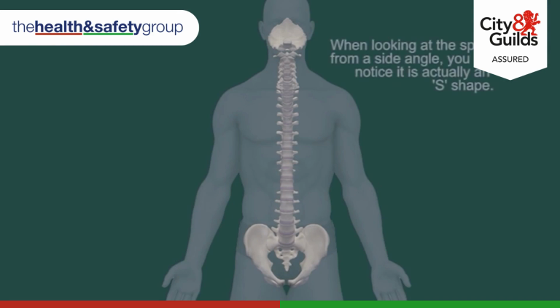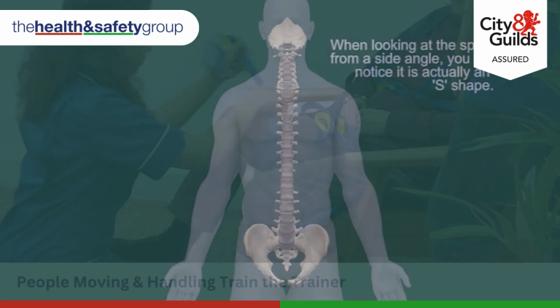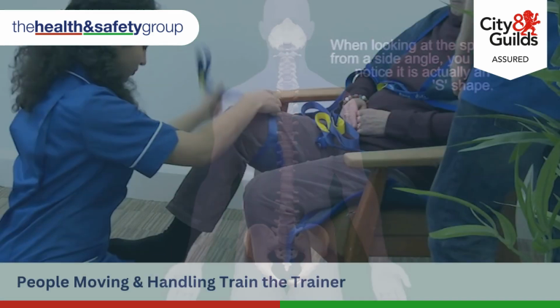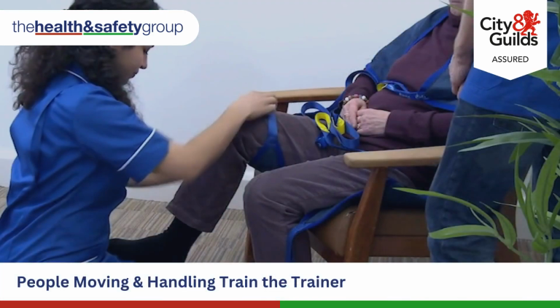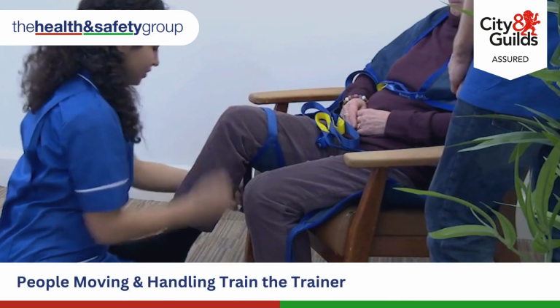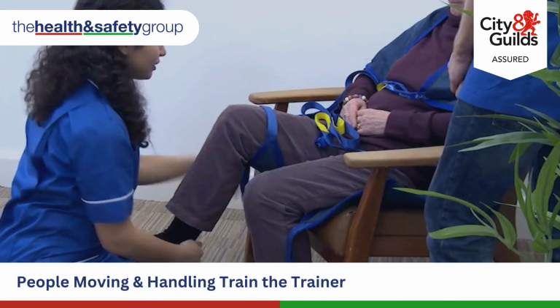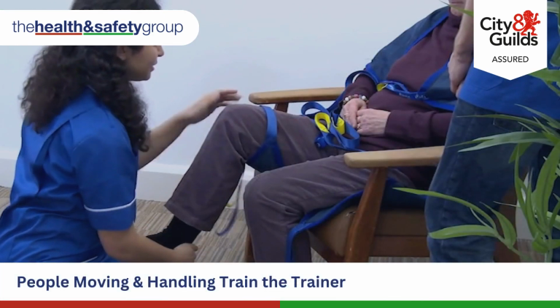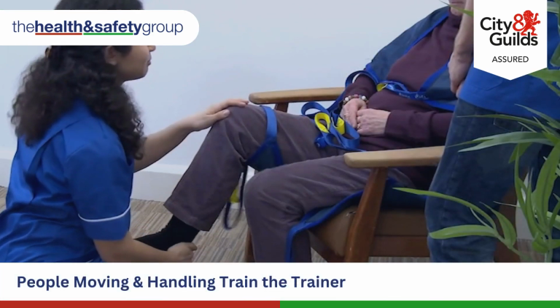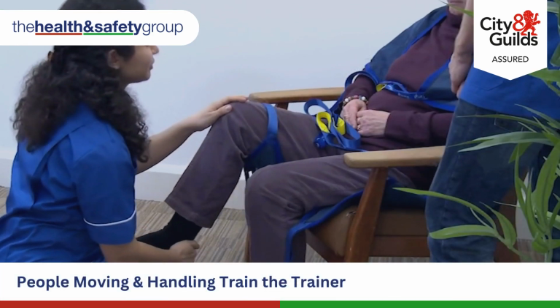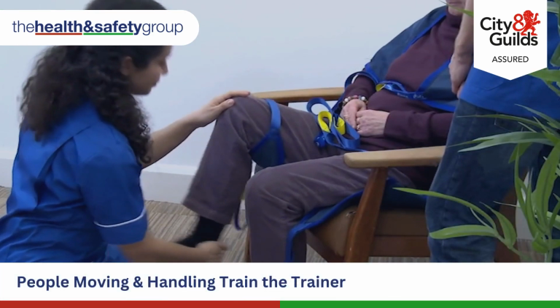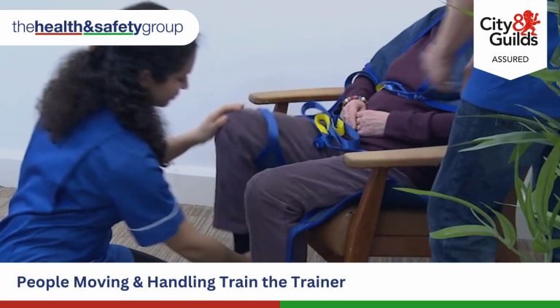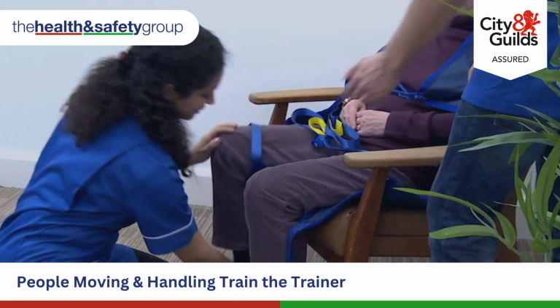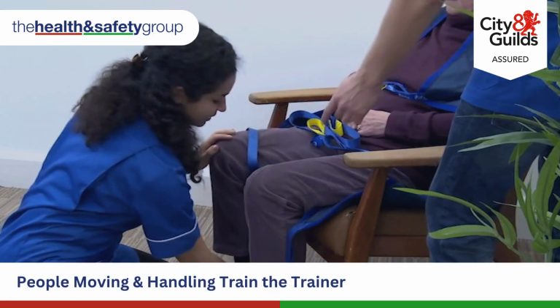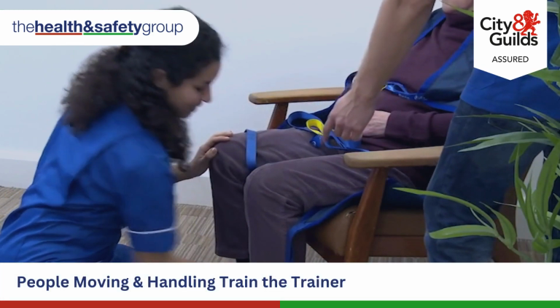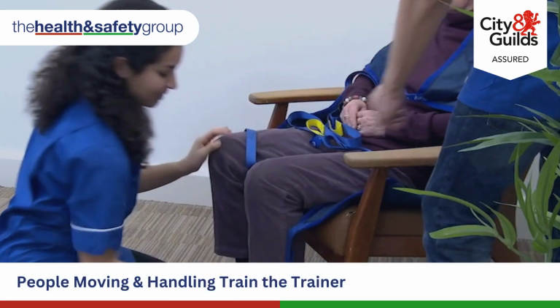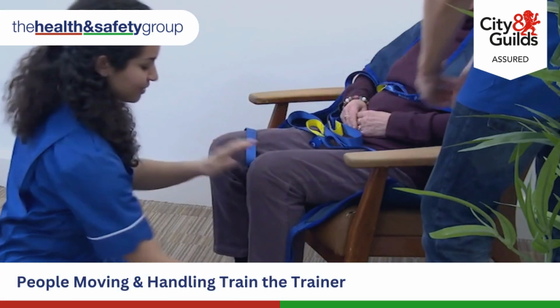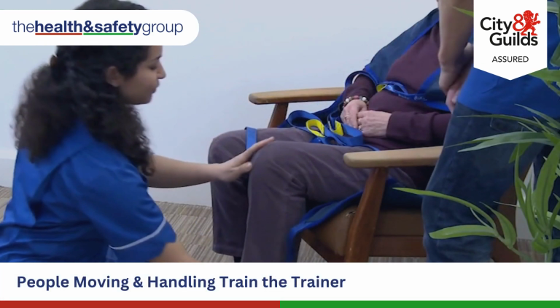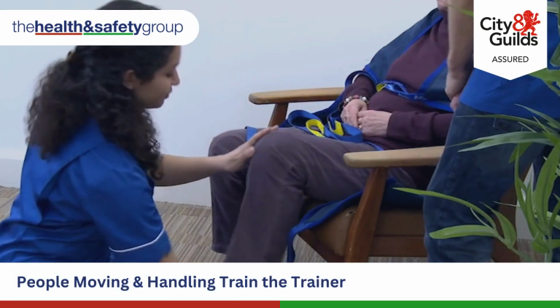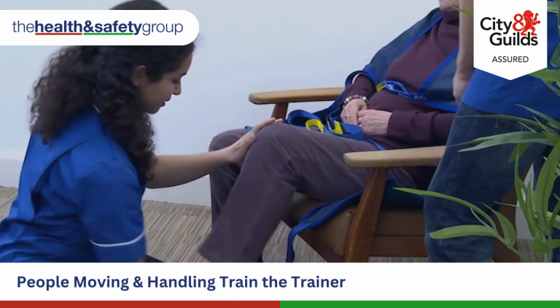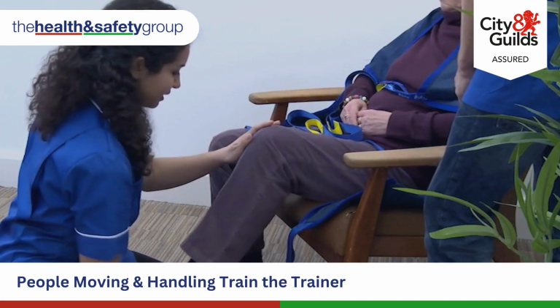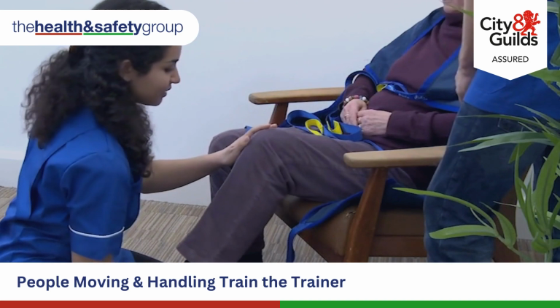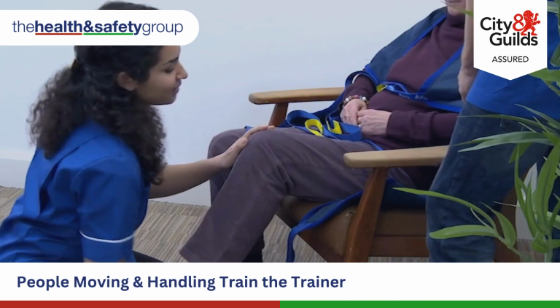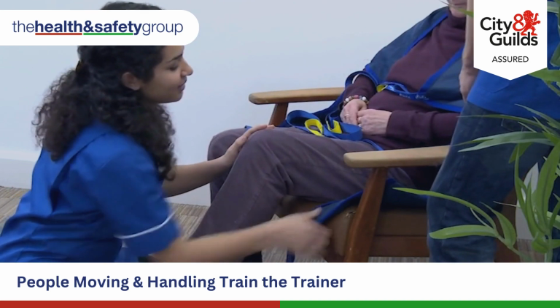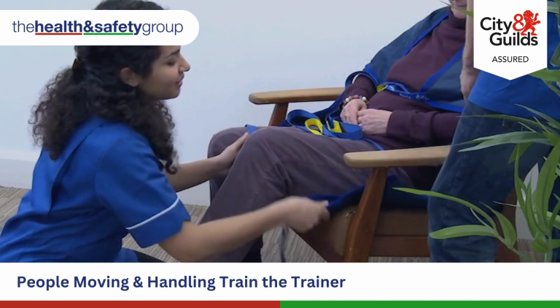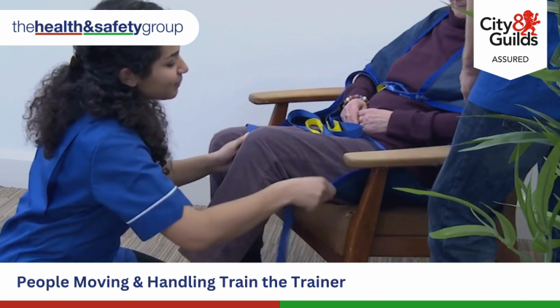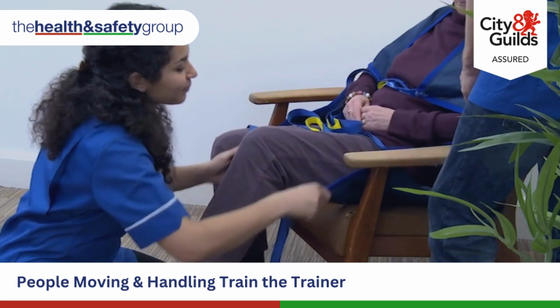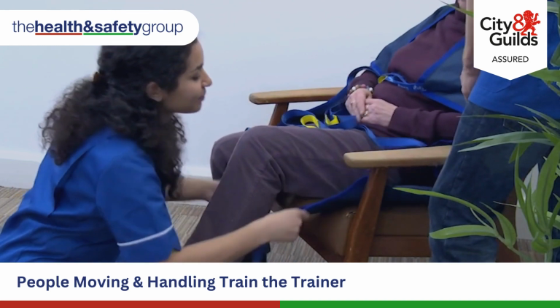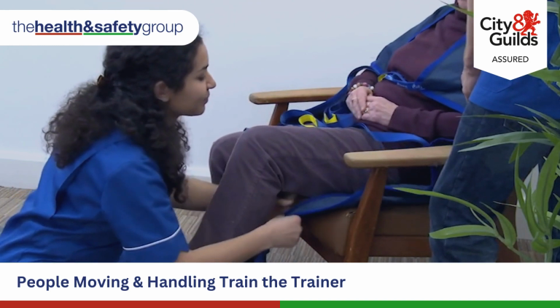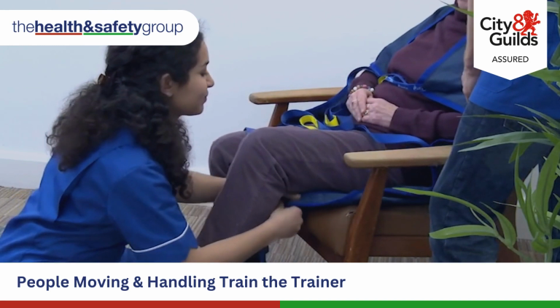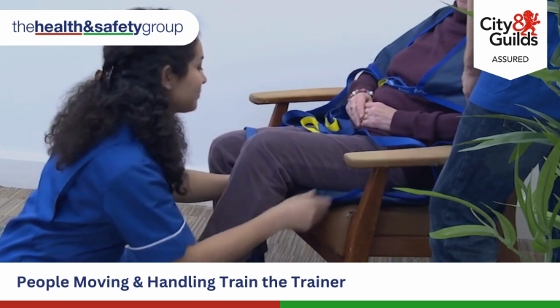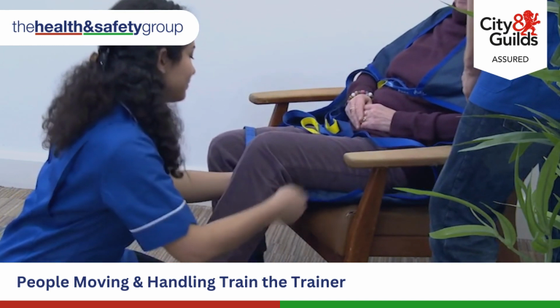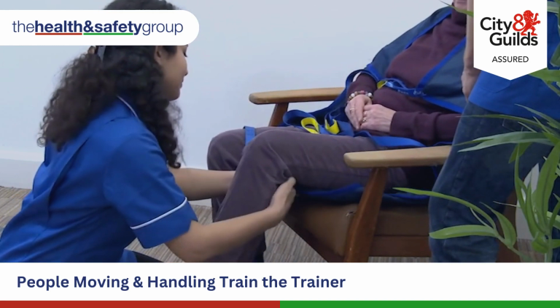After your course, you will also have the option to book our Expert Follow-Up Training programme, ensuring you are maintaining the highest quality of training delivery.